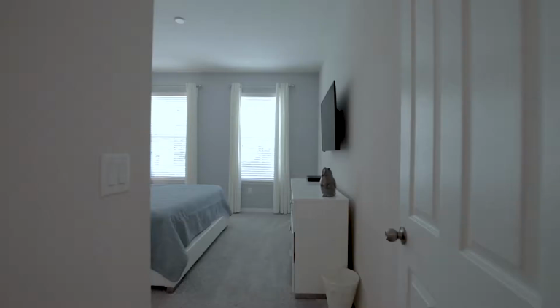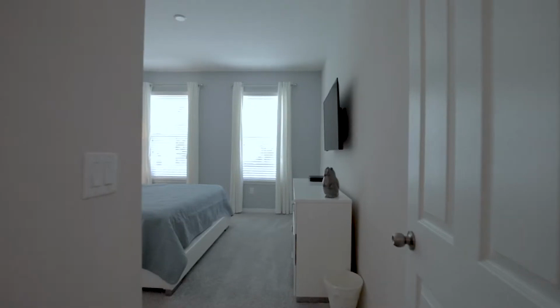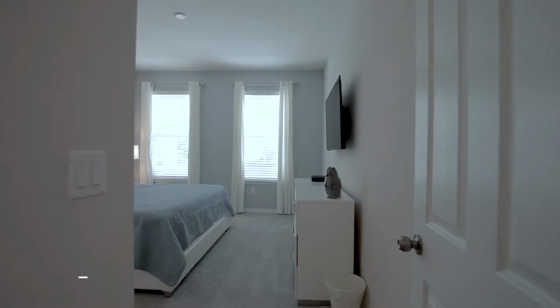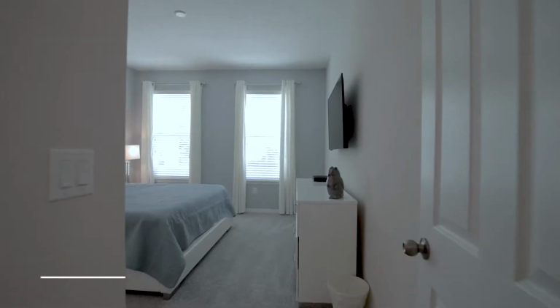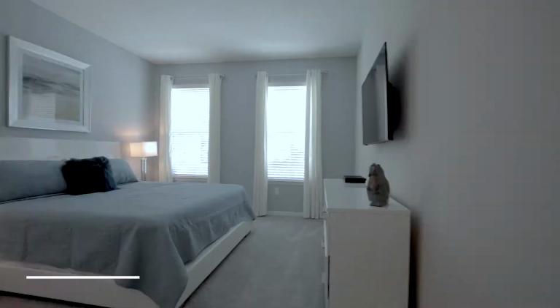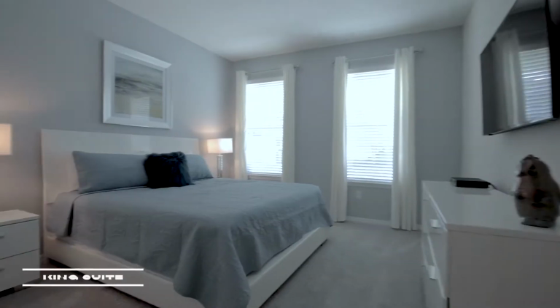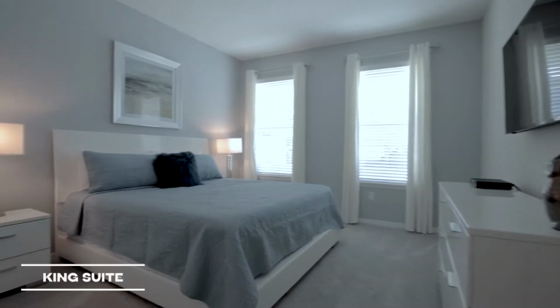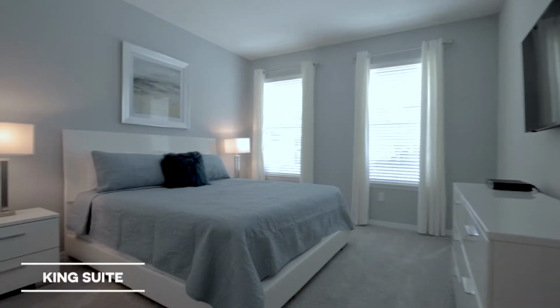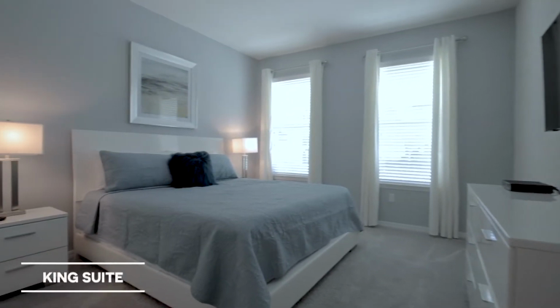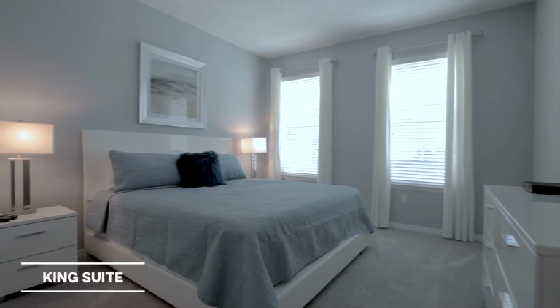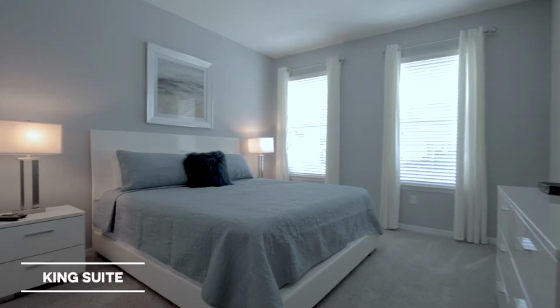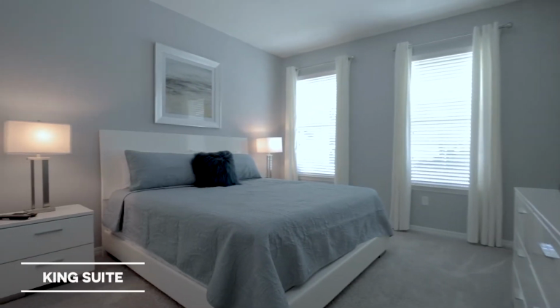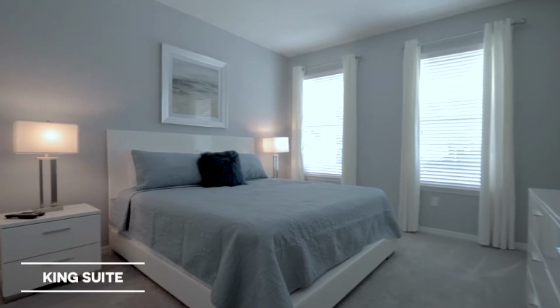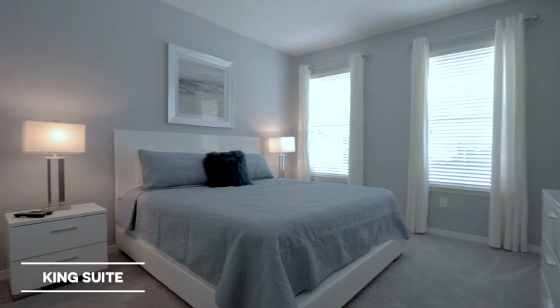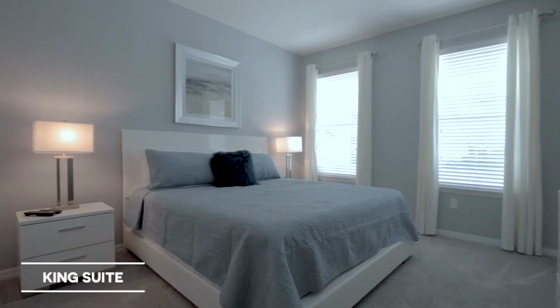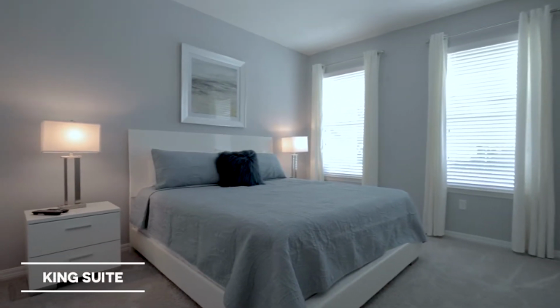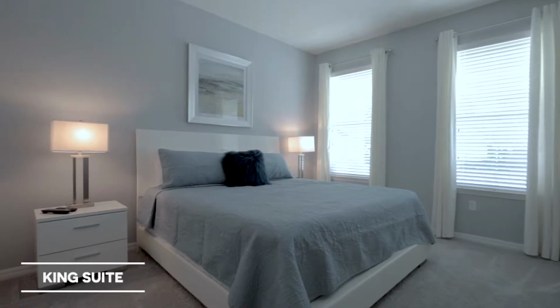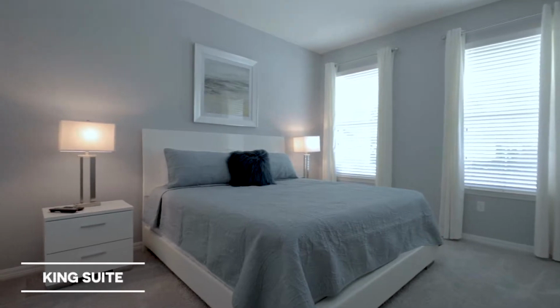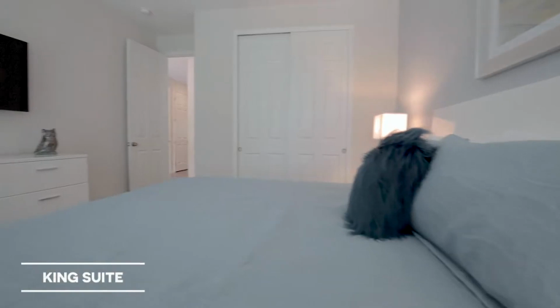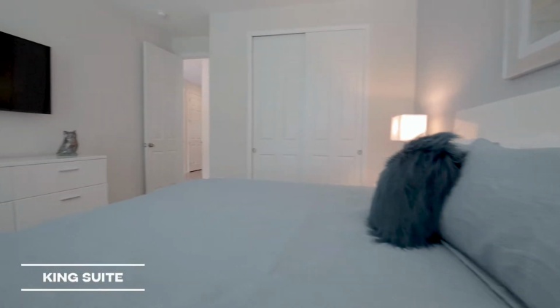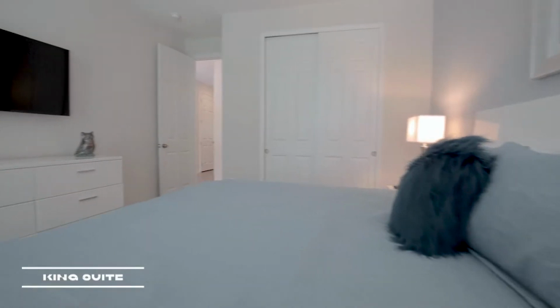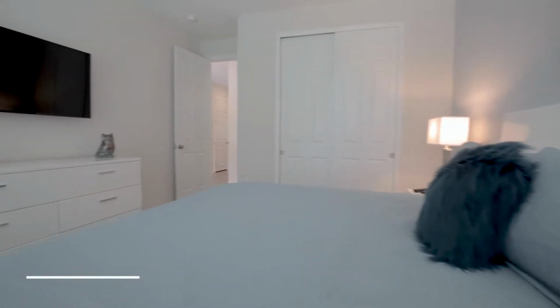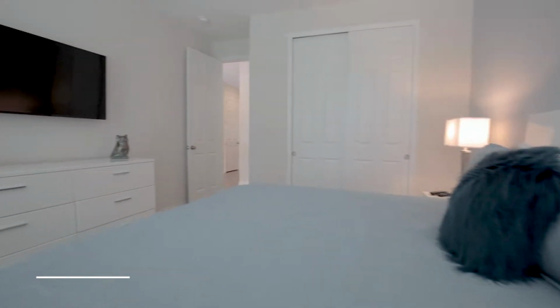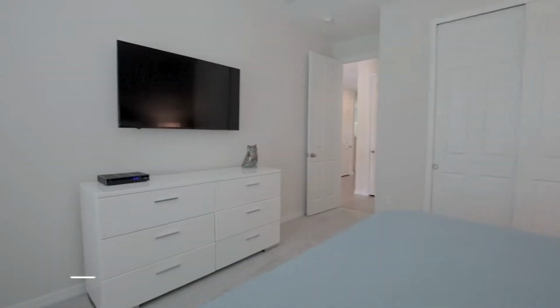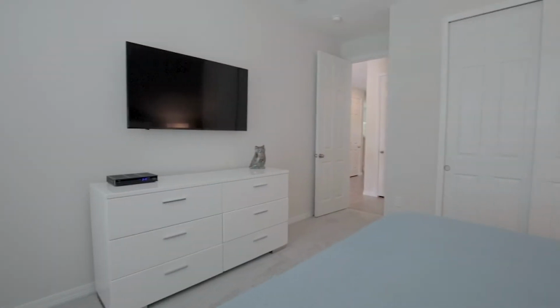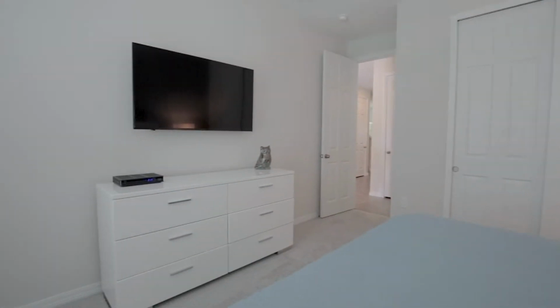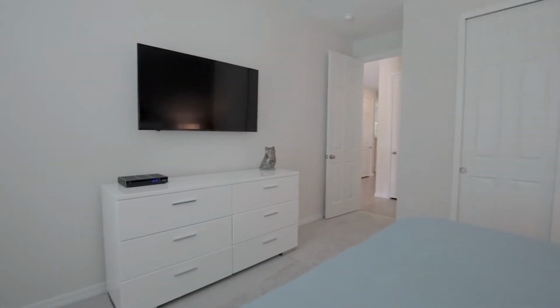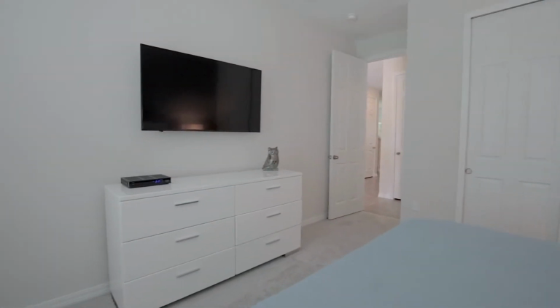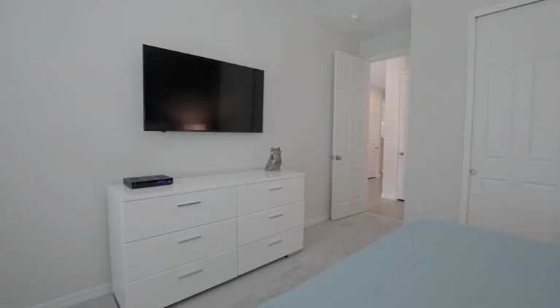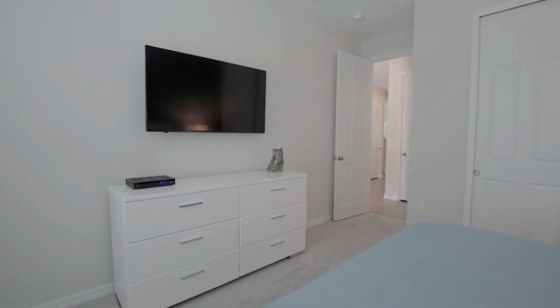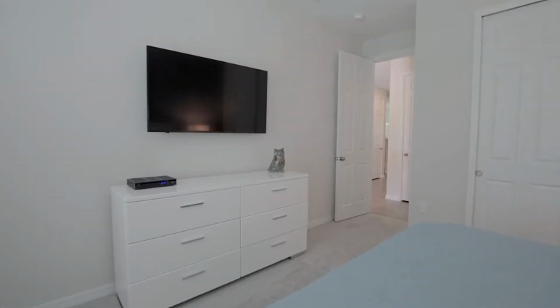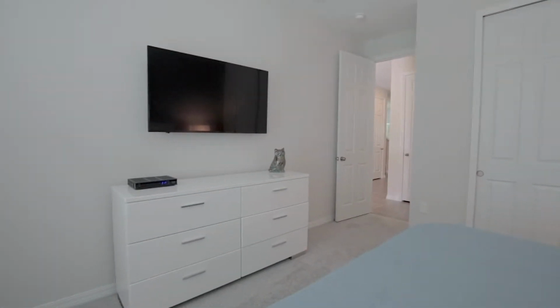Also on the ground floor is a king guest bedroom, which is ideal for another set of adults traveling in your party.